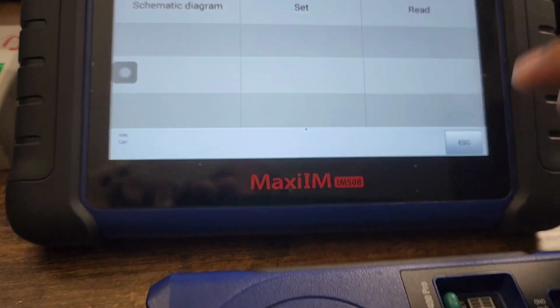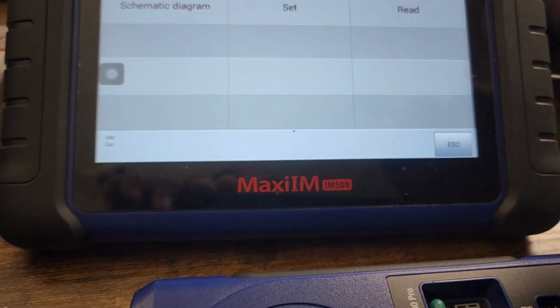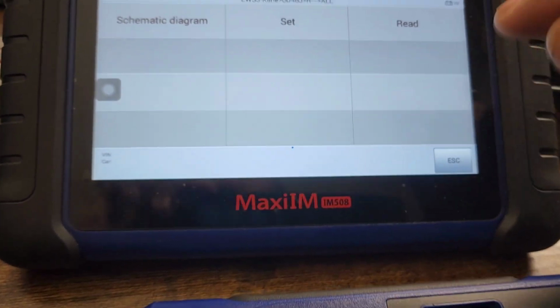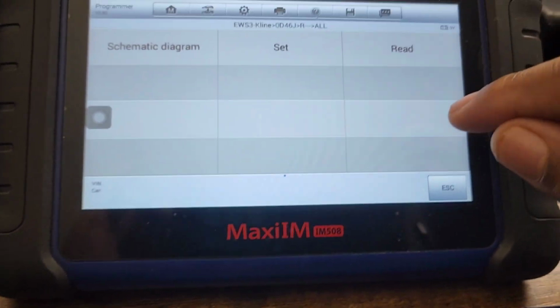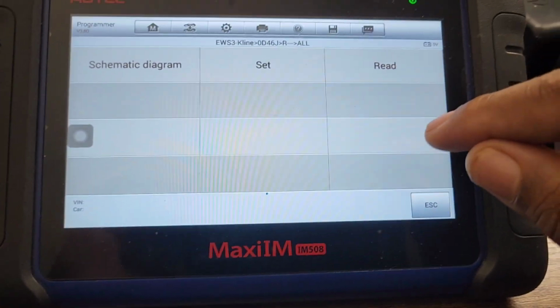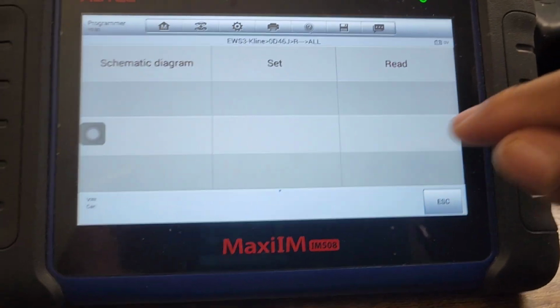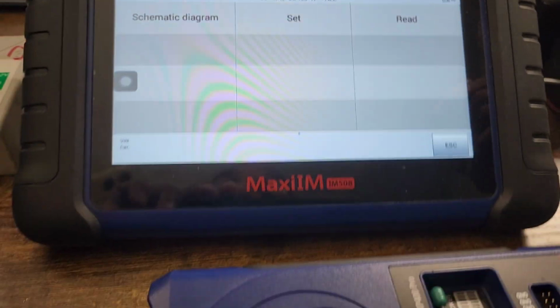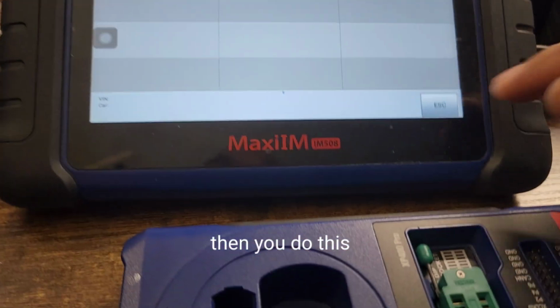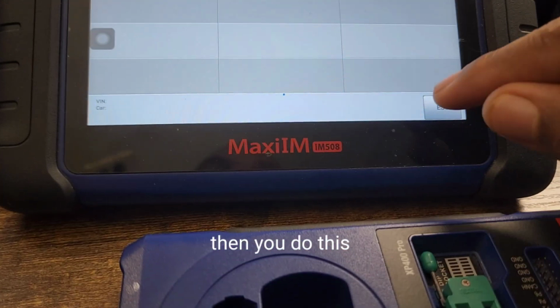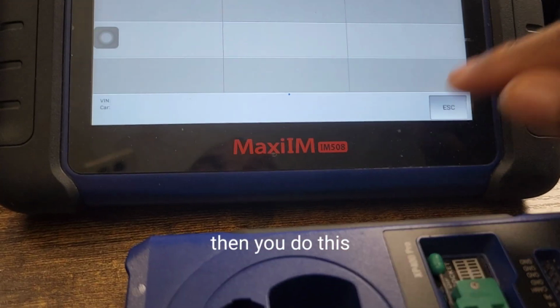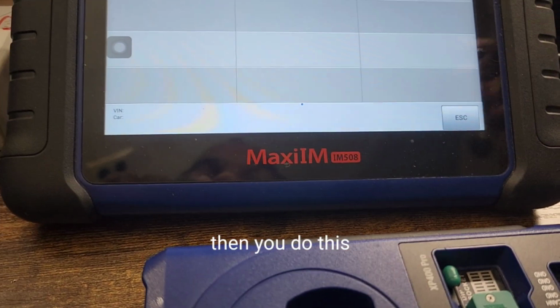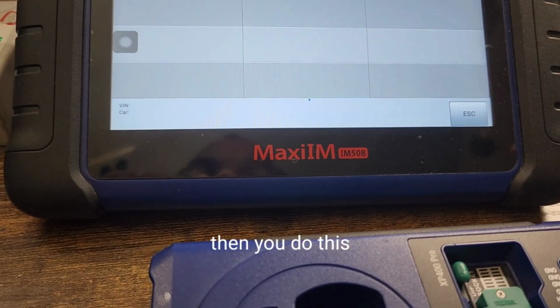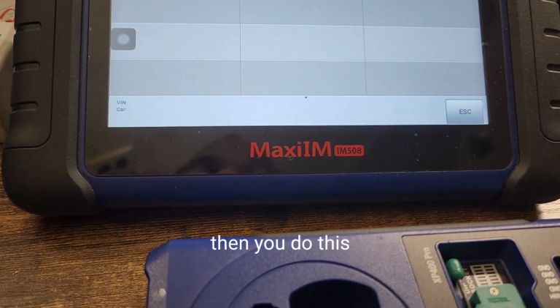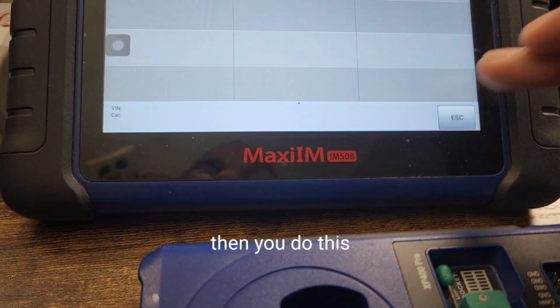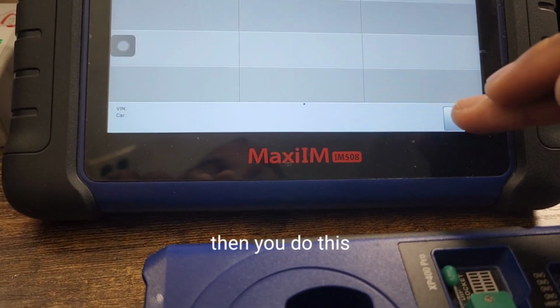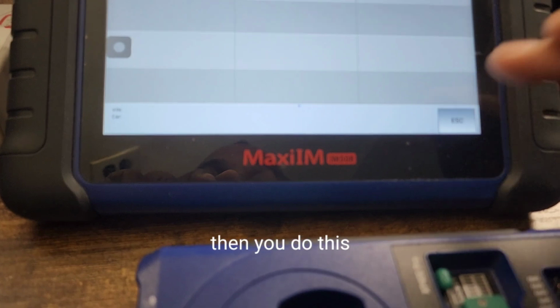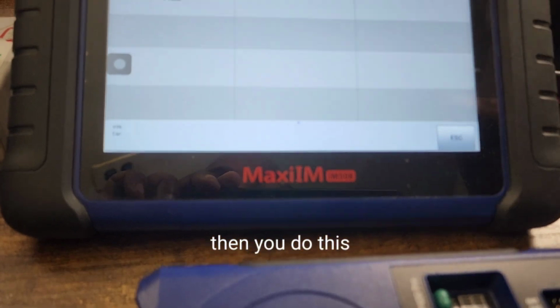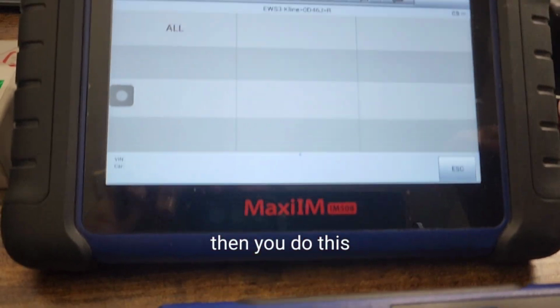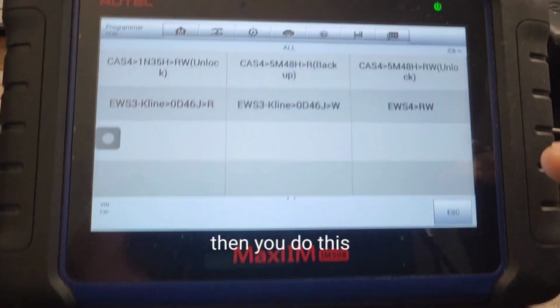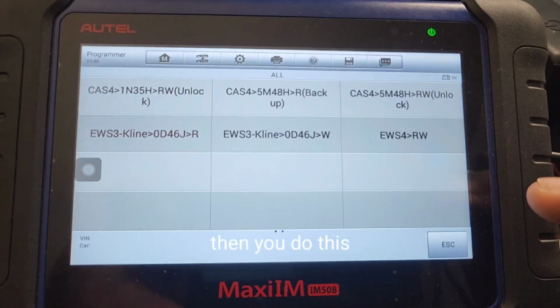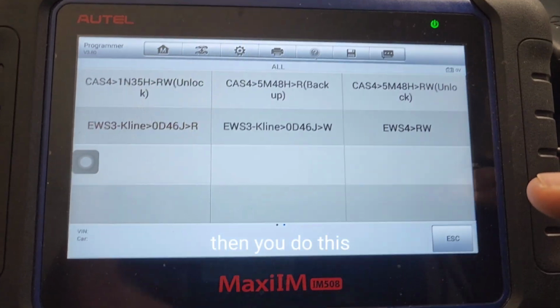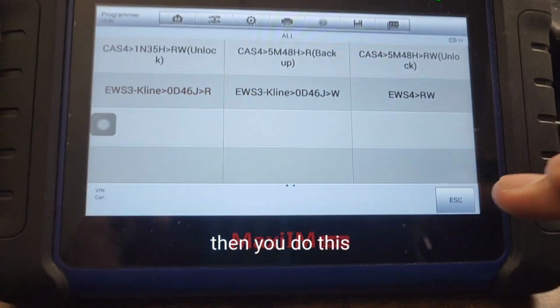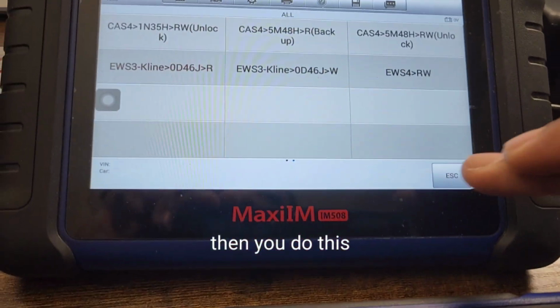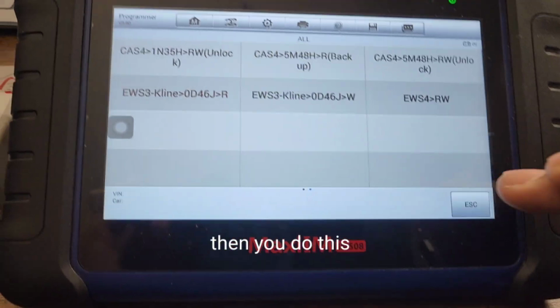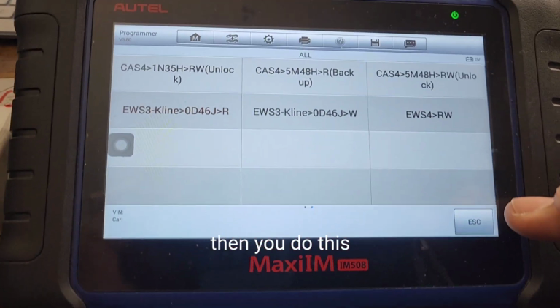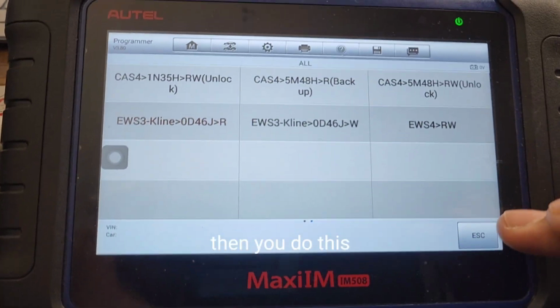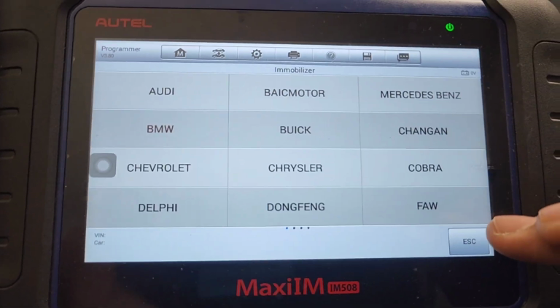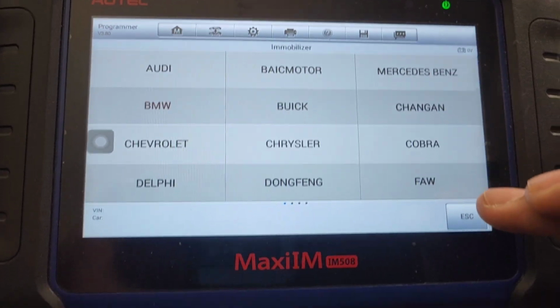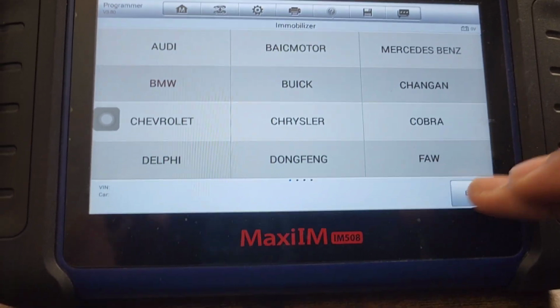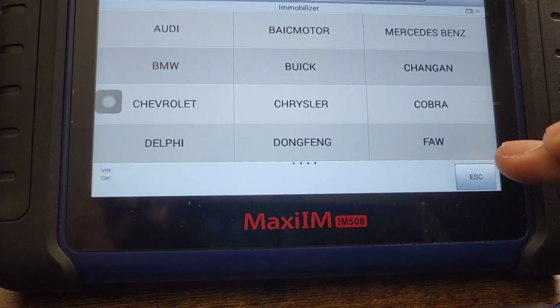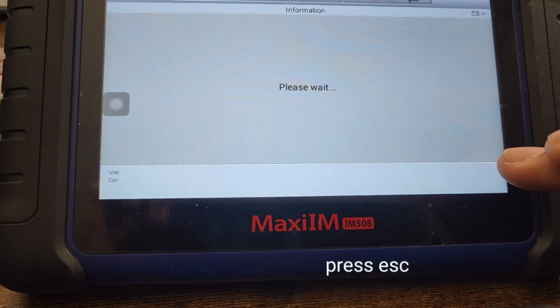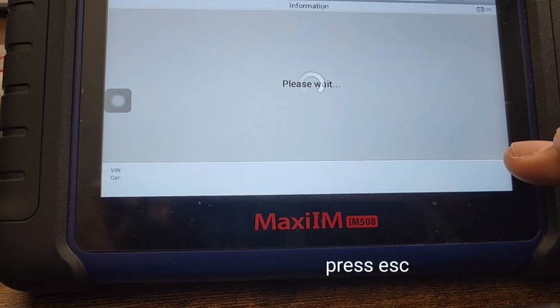Once you hit Read it'll go to a screen showing a bunch of numbers, then you just hit Save. Then press Escape to back out.